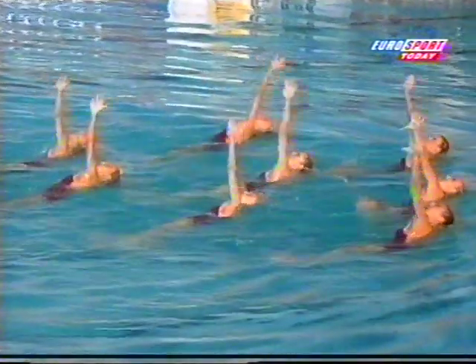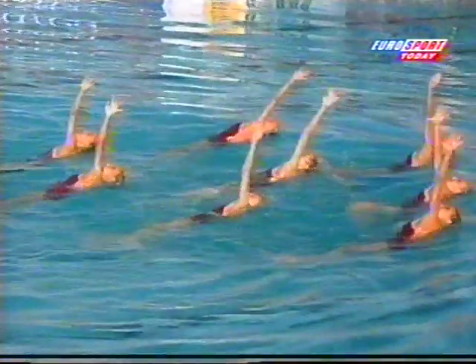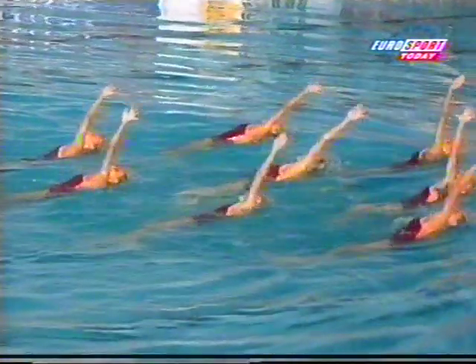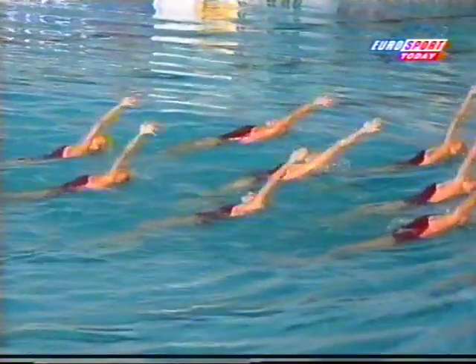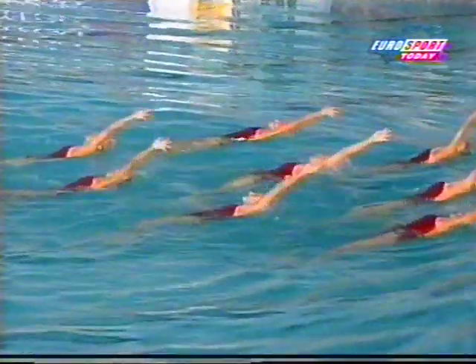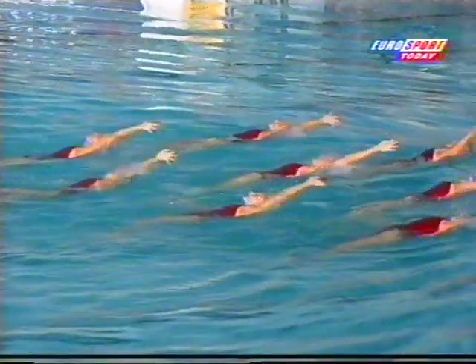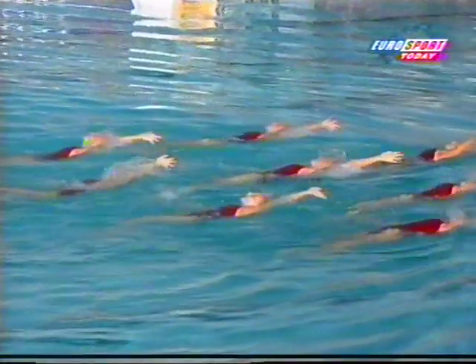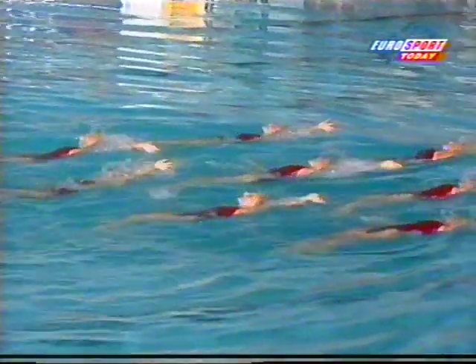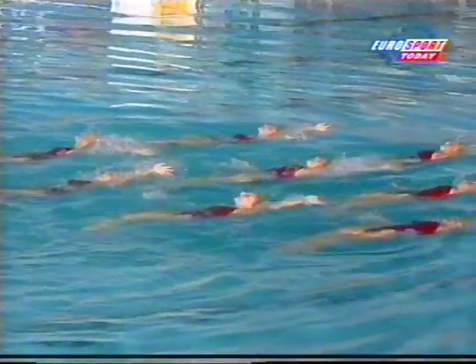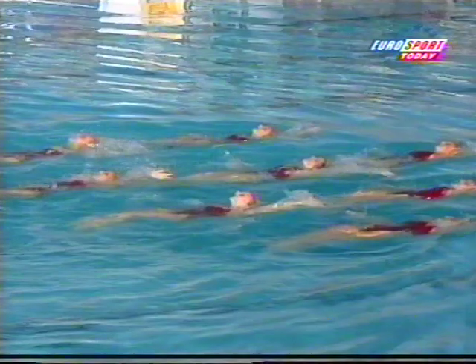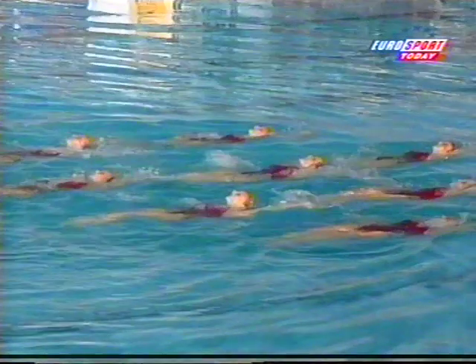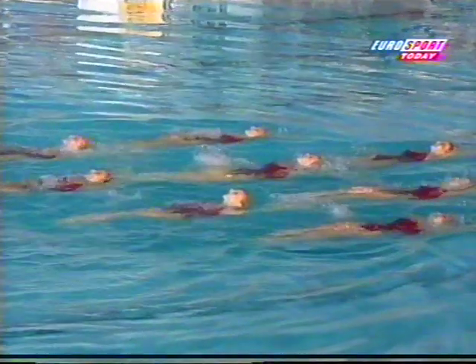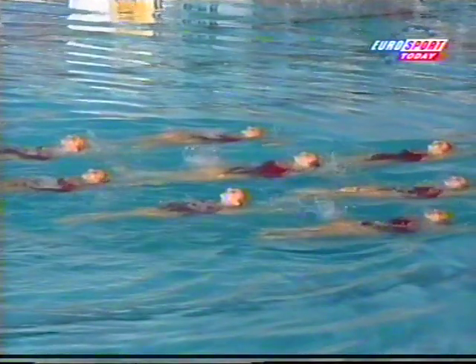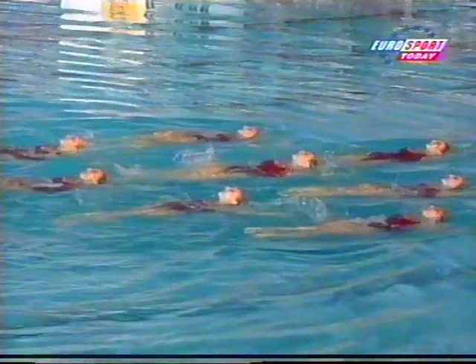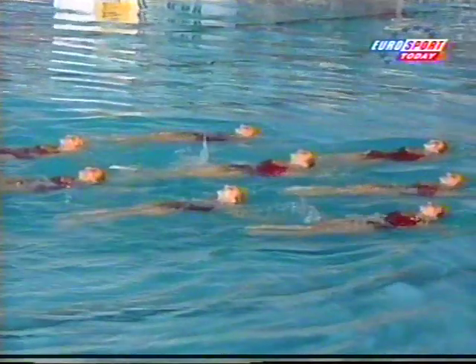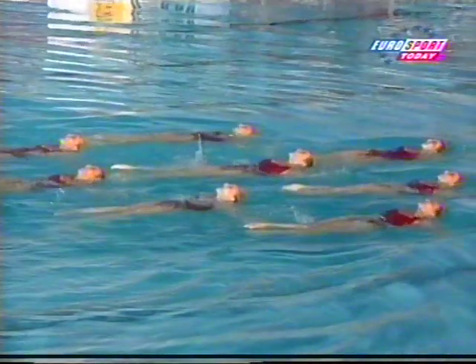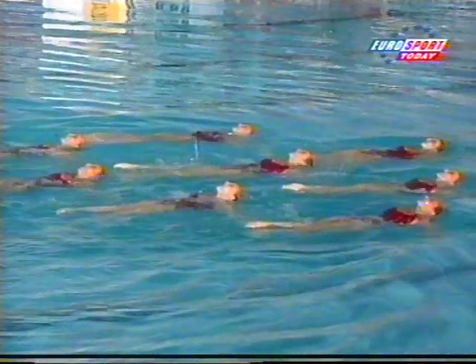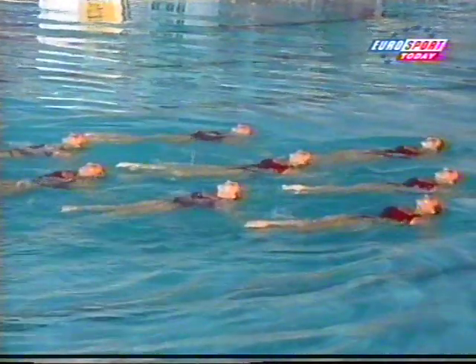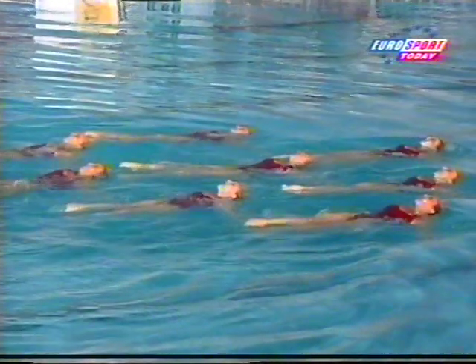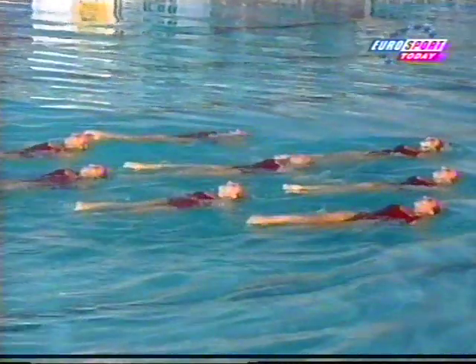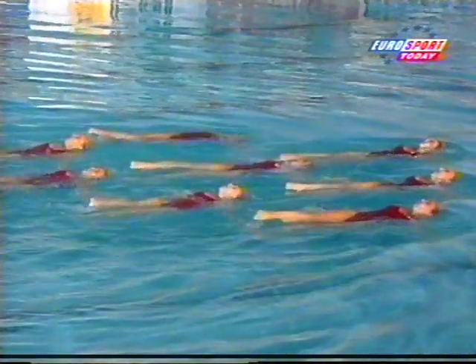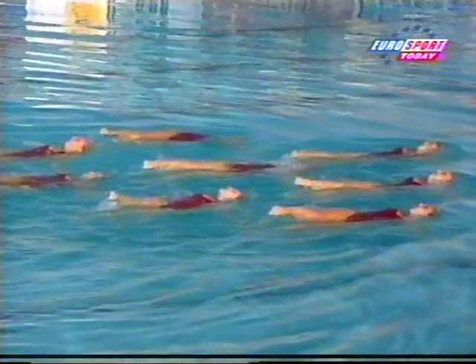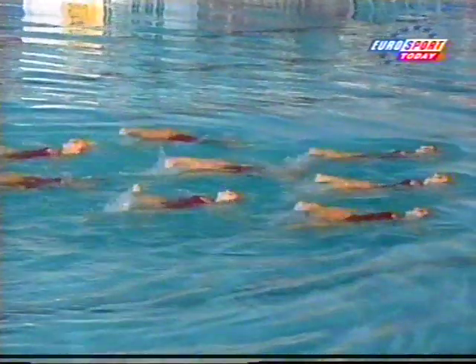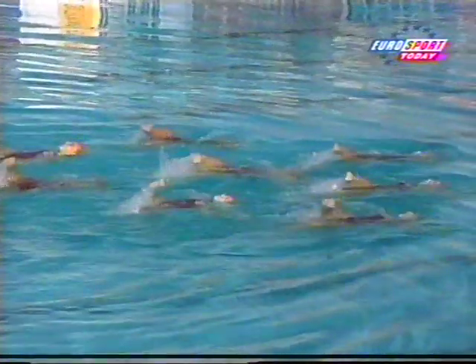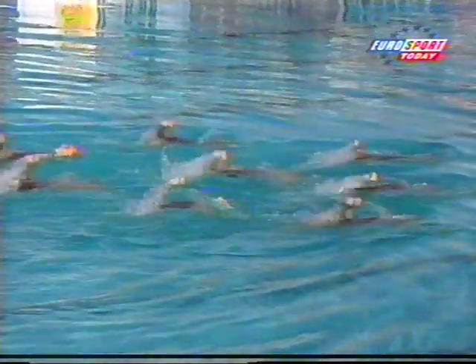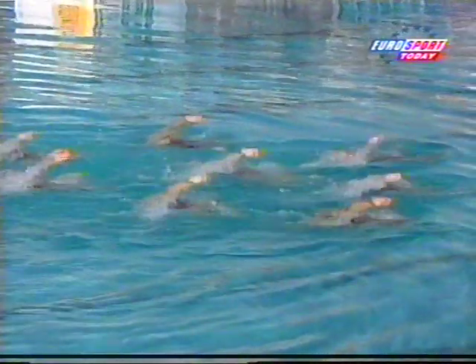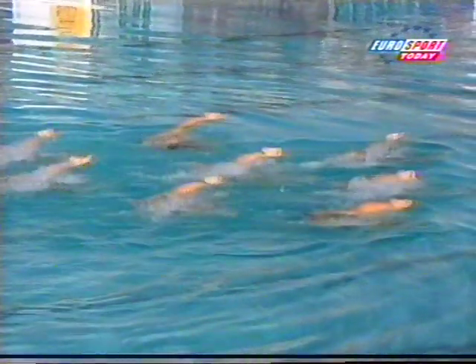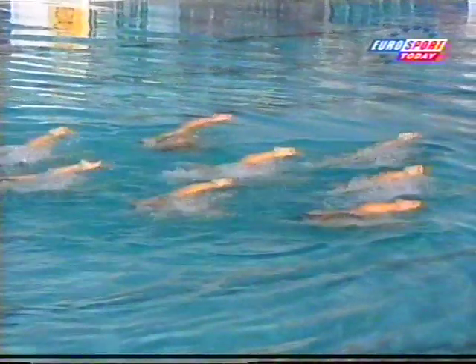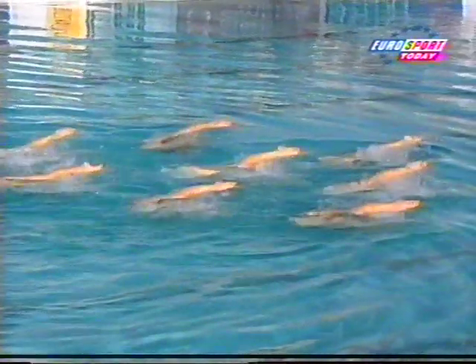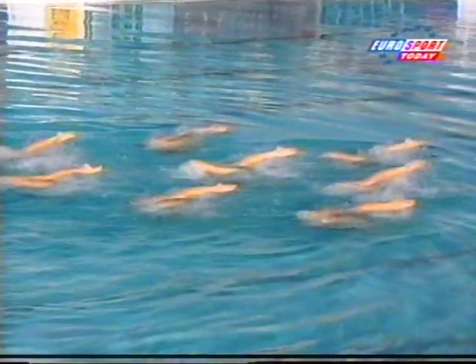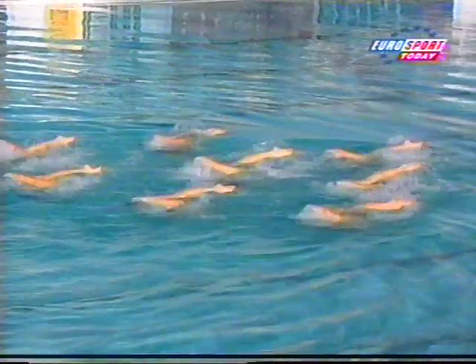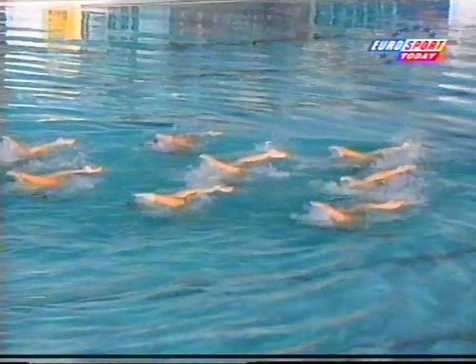I like the way they're swimming so close together. Even in slow motion the movements look well synchronized.